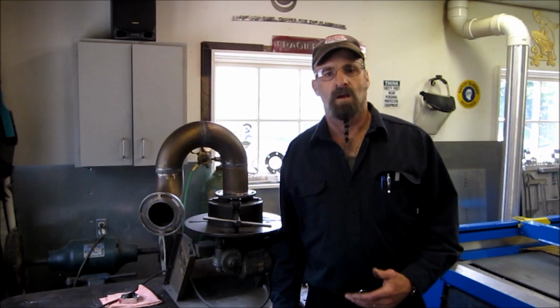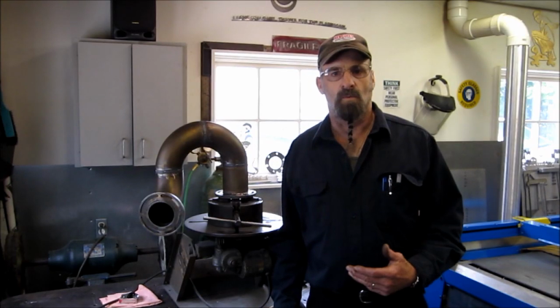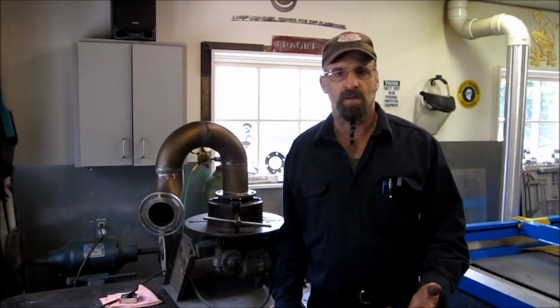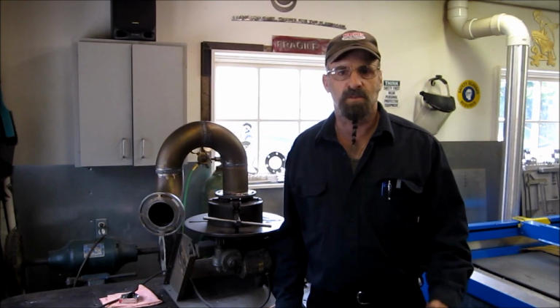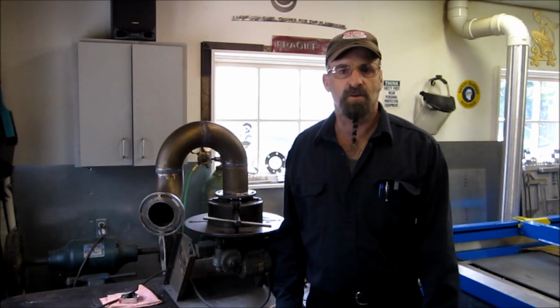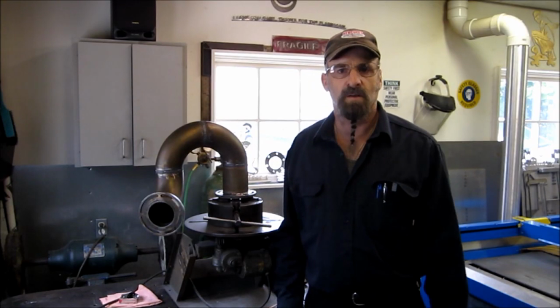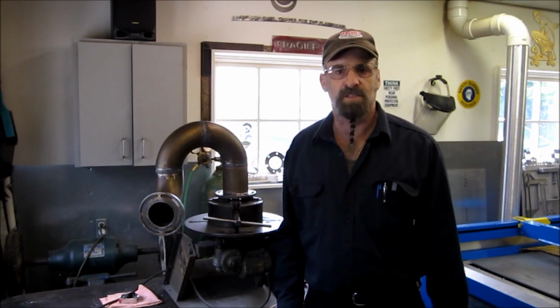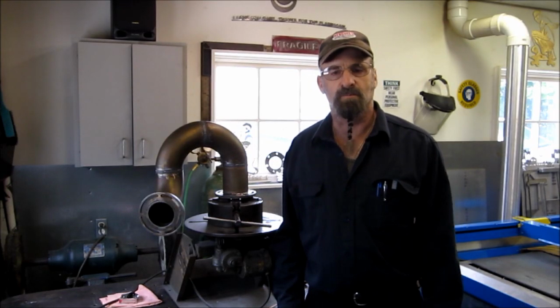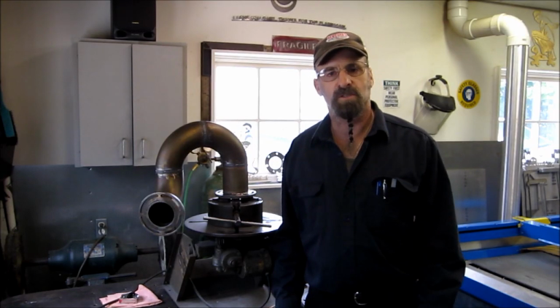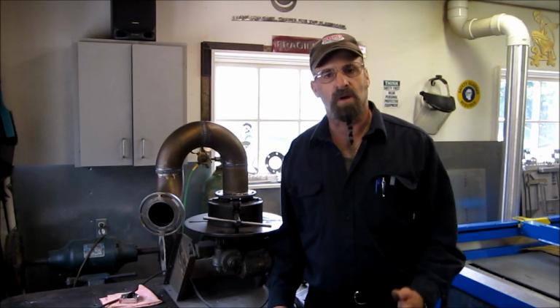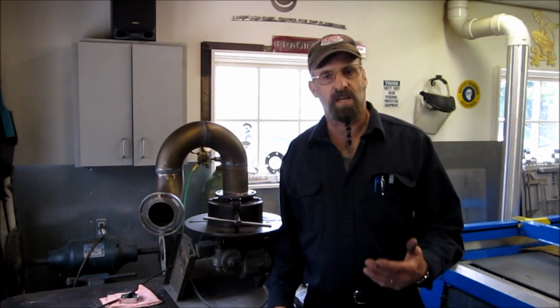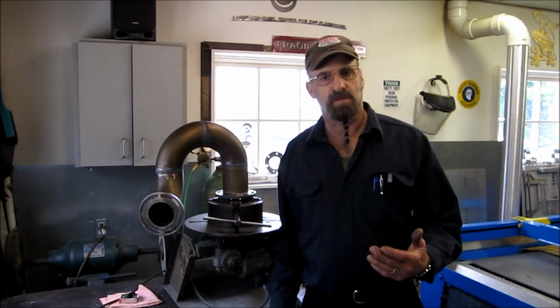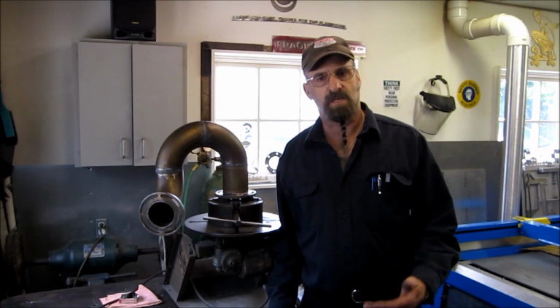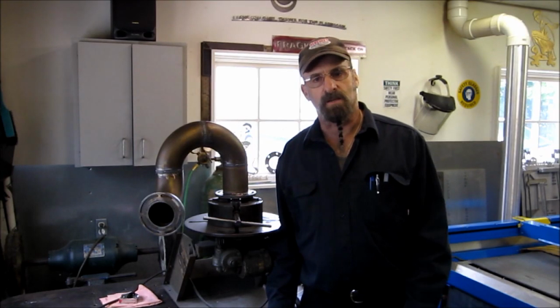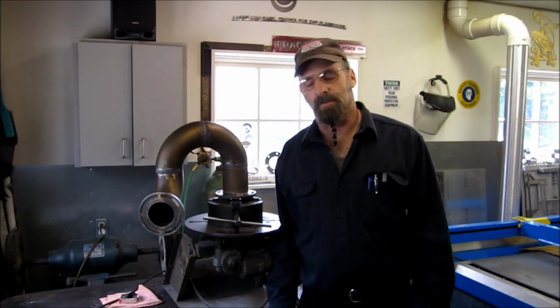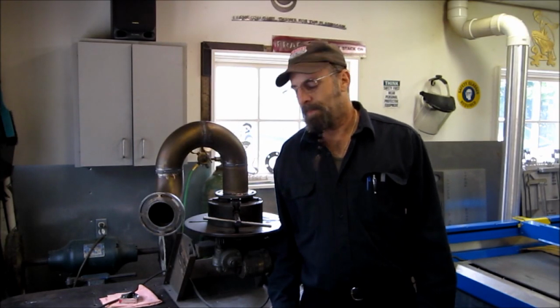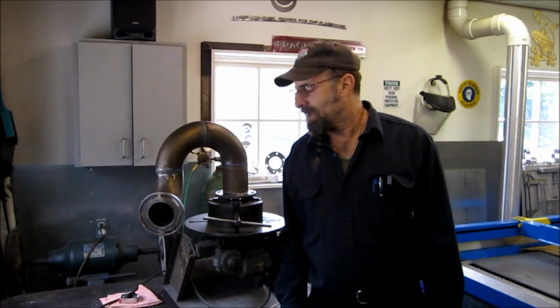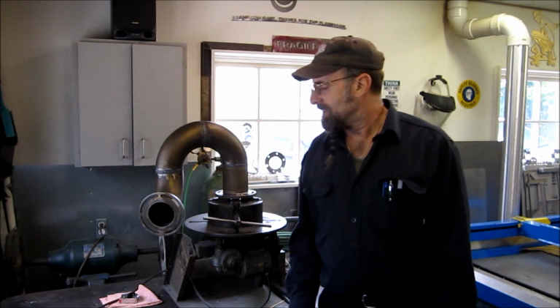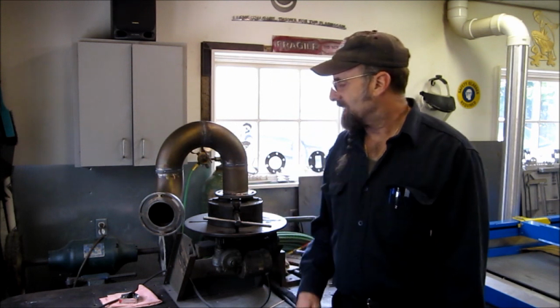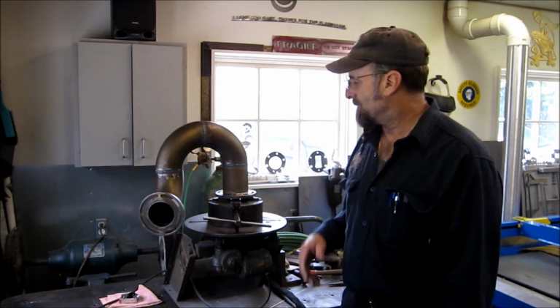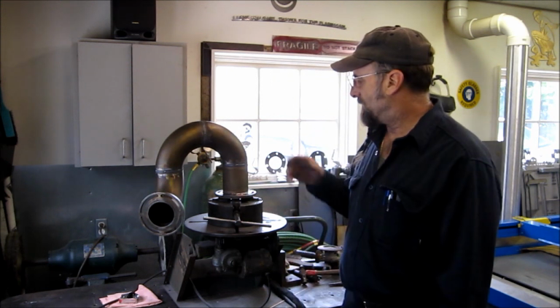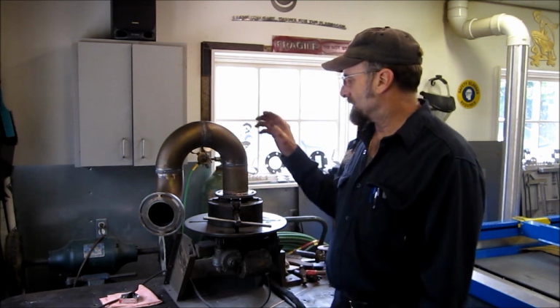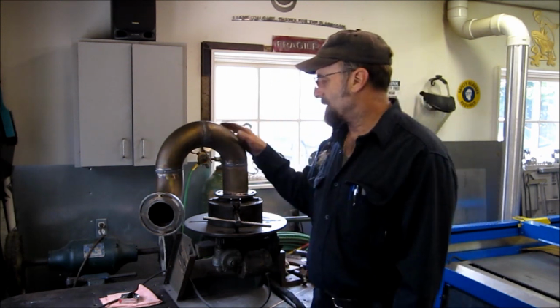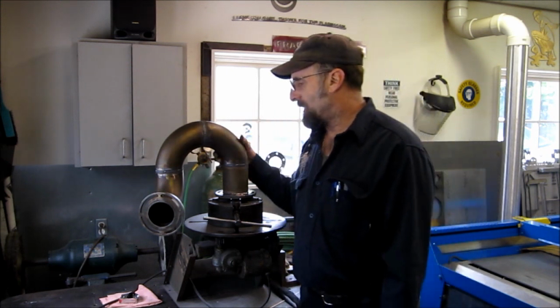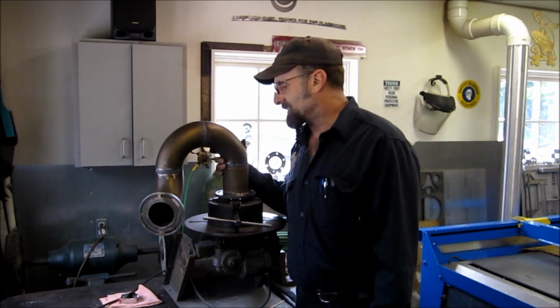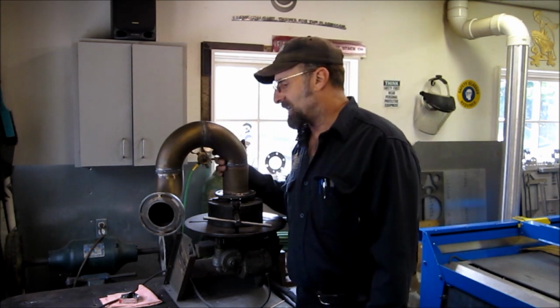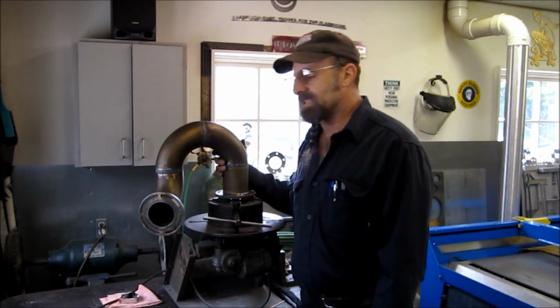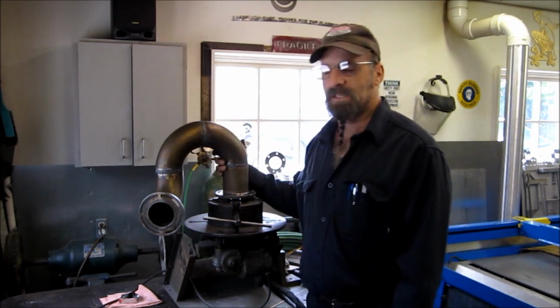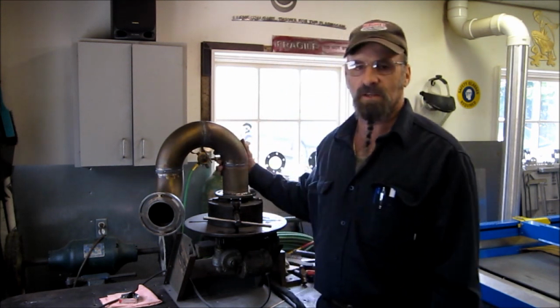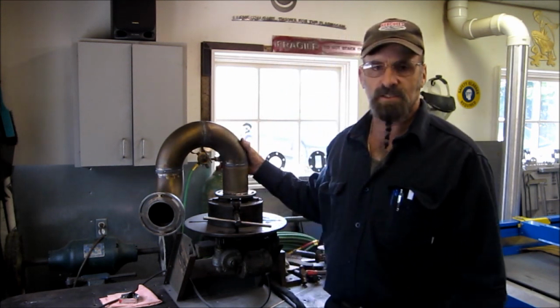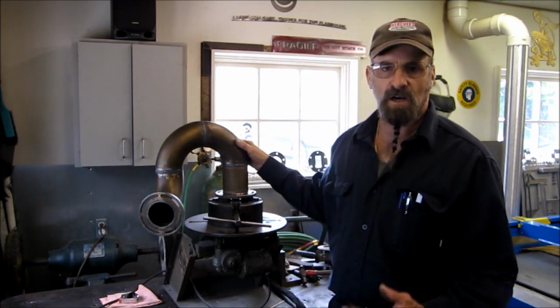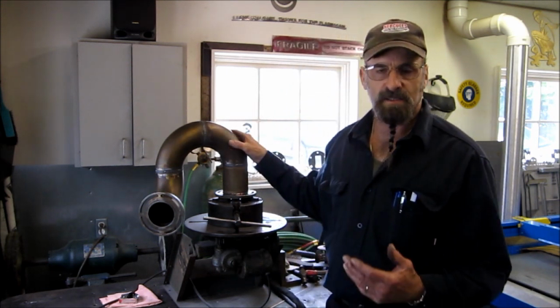Welcome to Termrite Machine Works, my name is Keith. Today we finished up on this stainless steel exhaust.